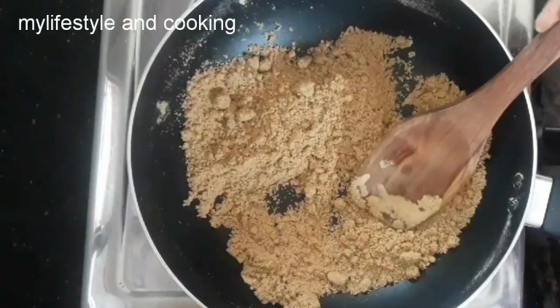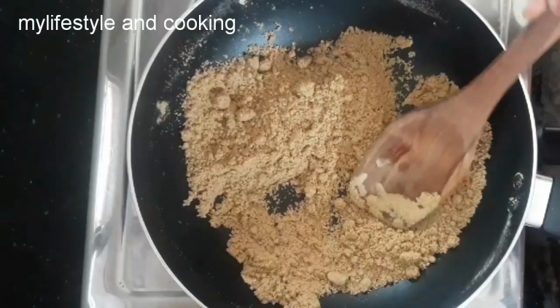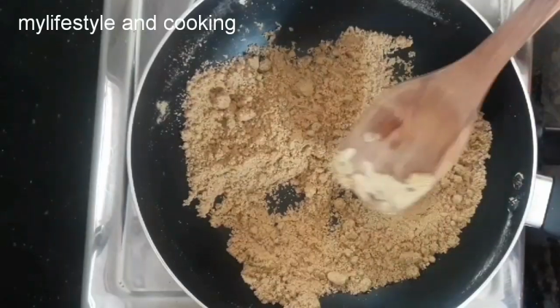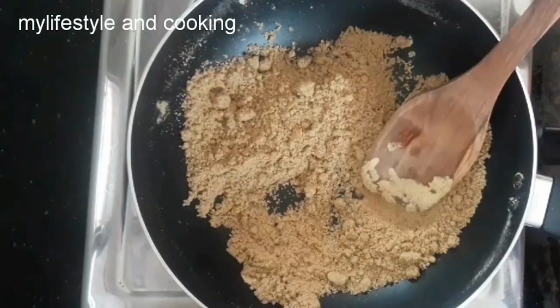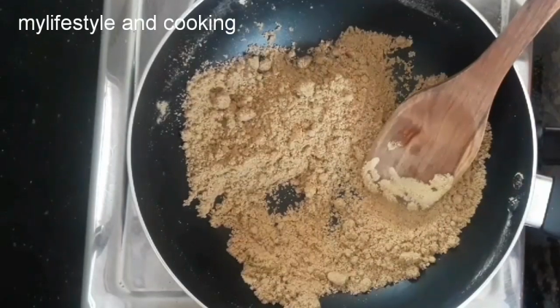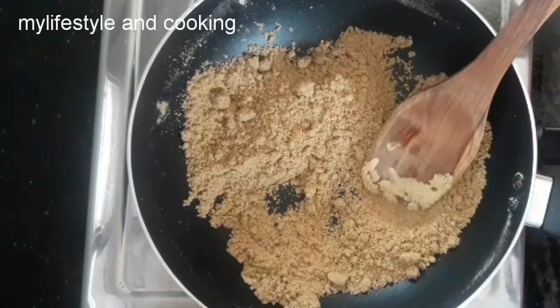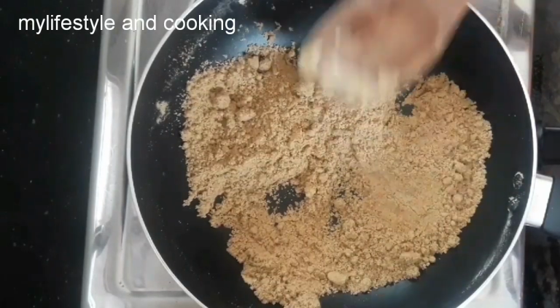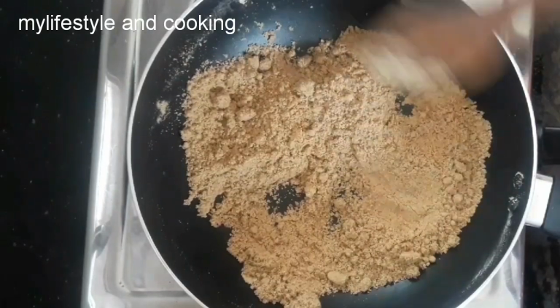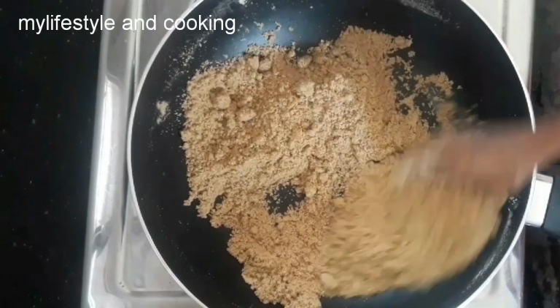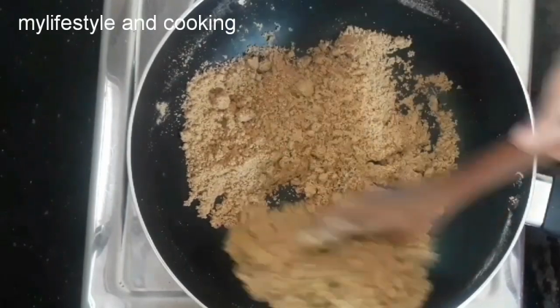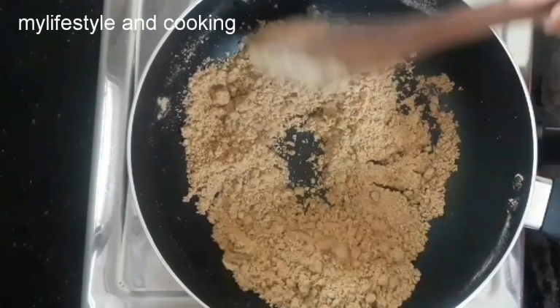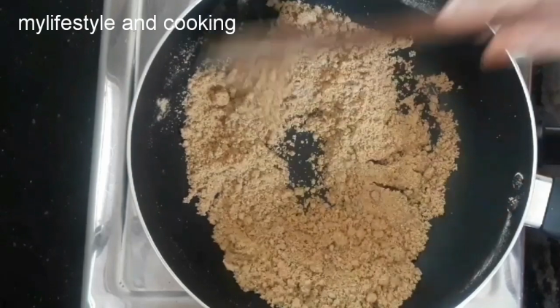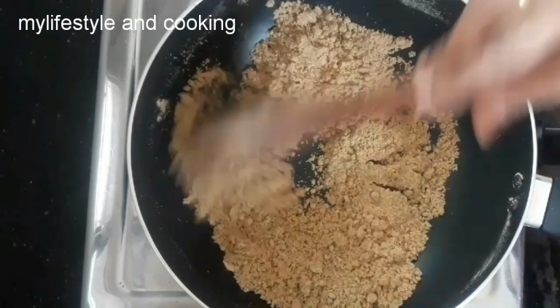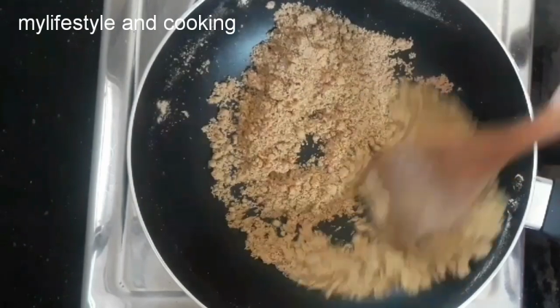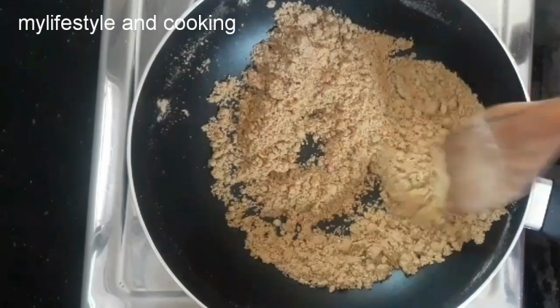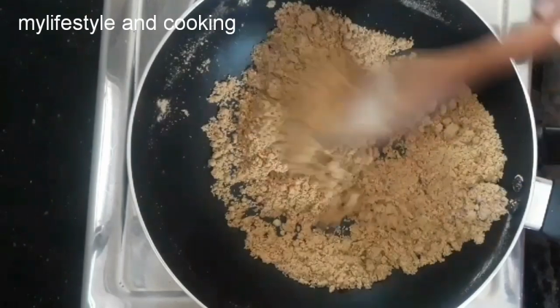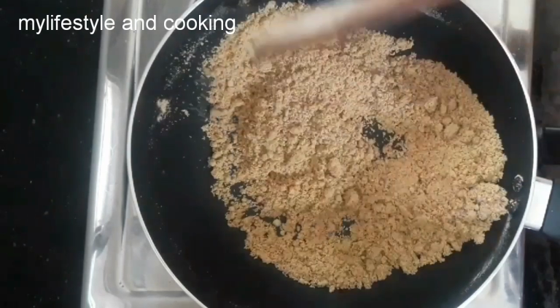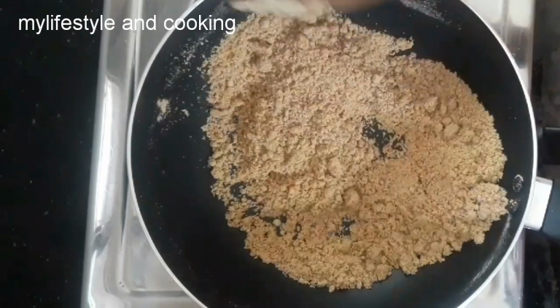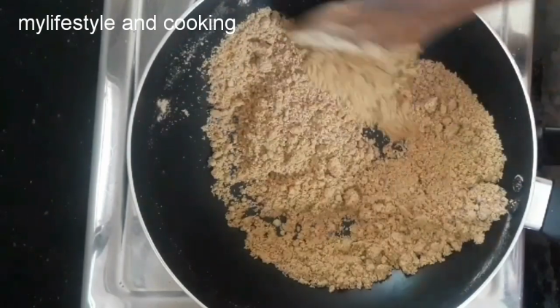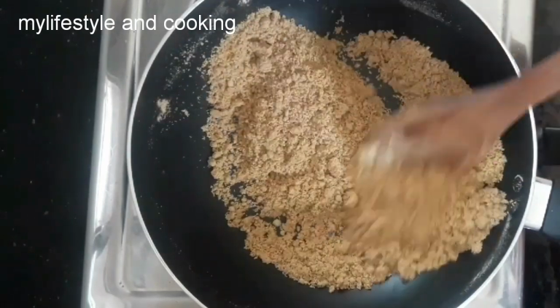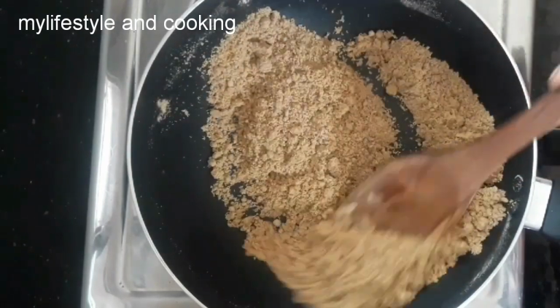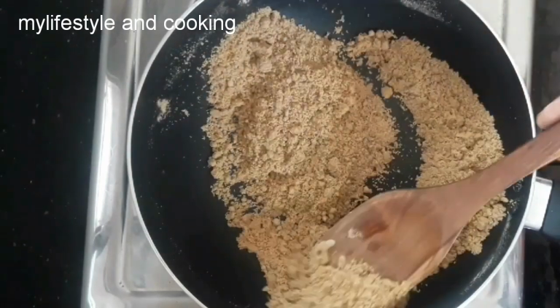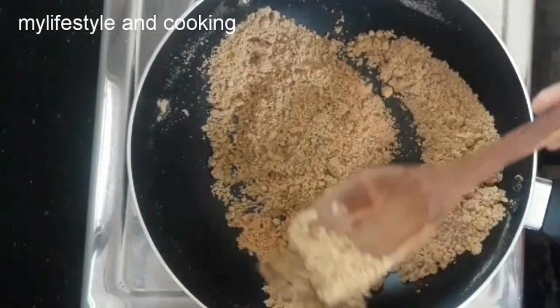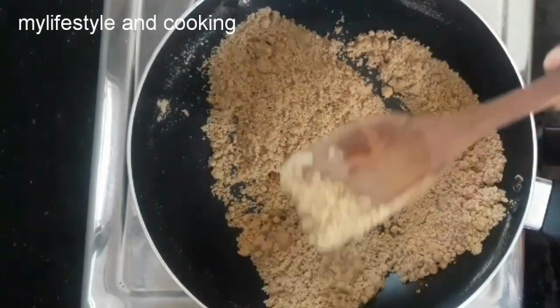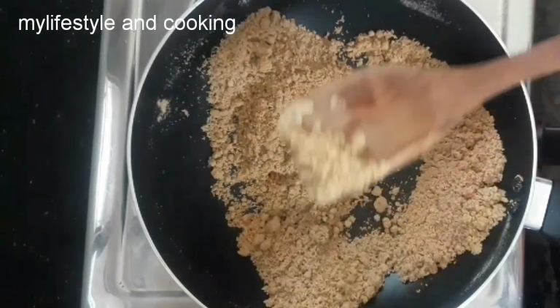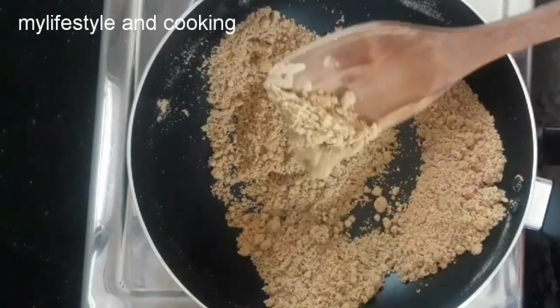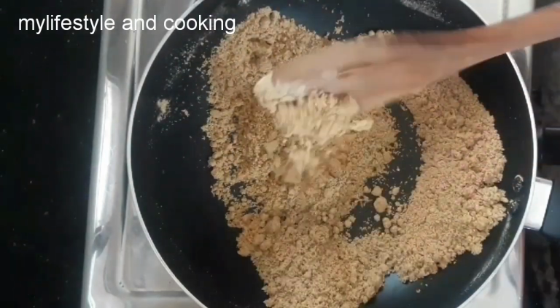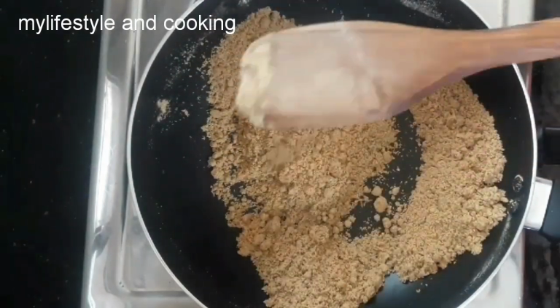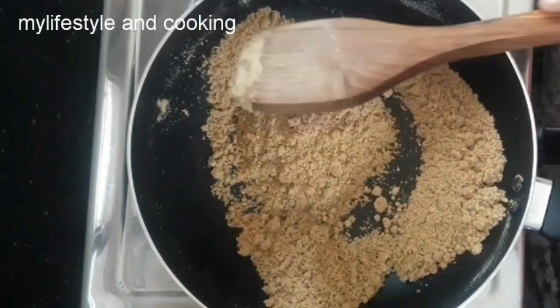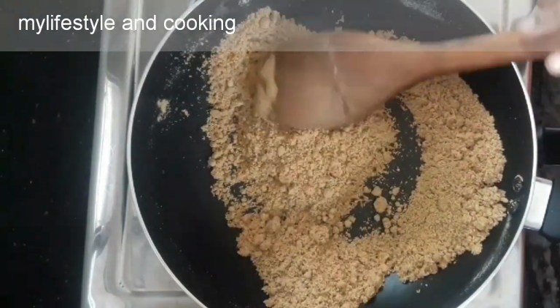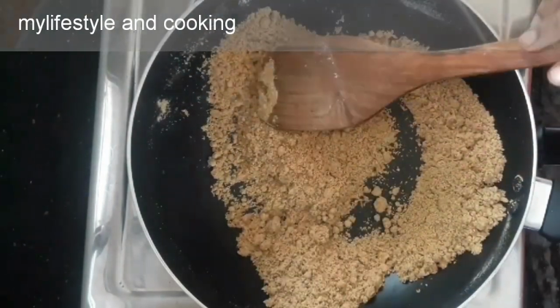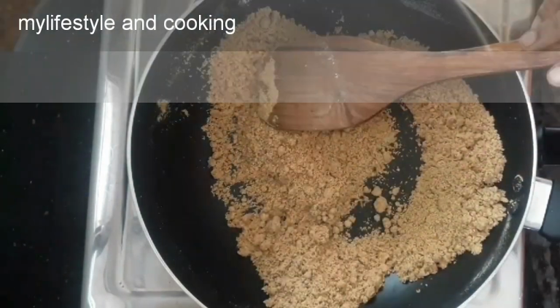Put it into the consistency — we will get the right consistency. Let's see how we do it.